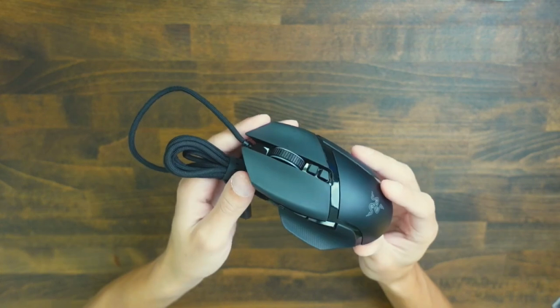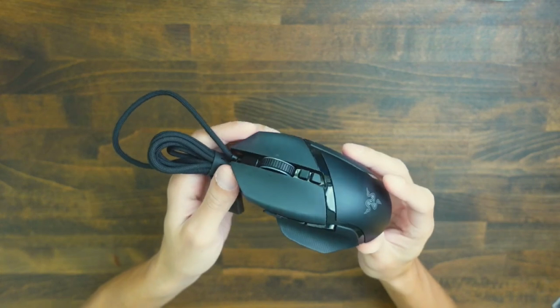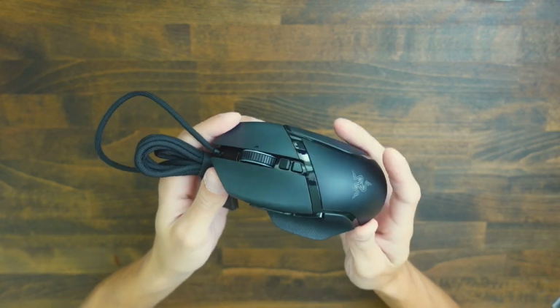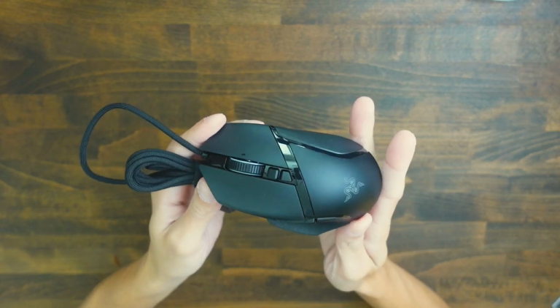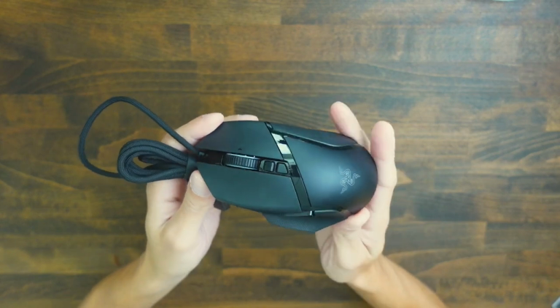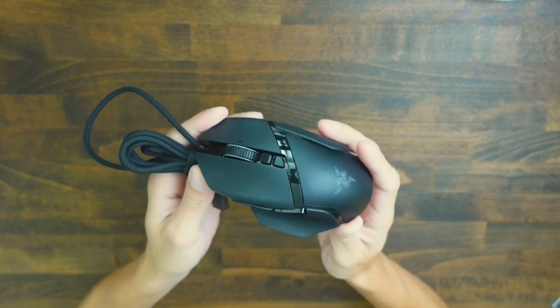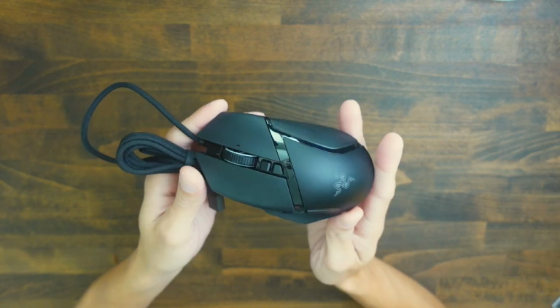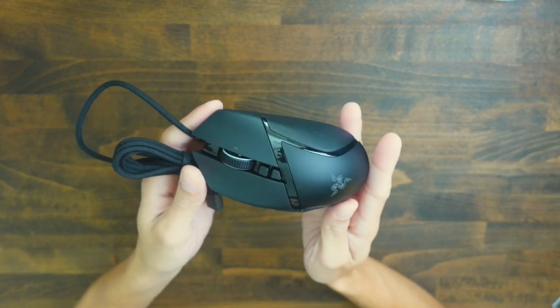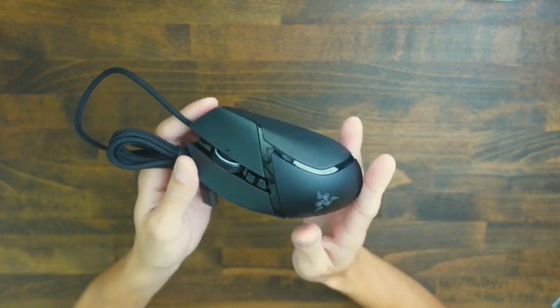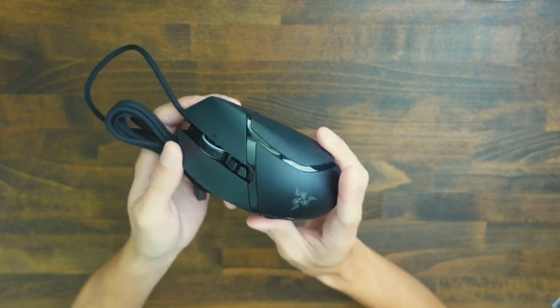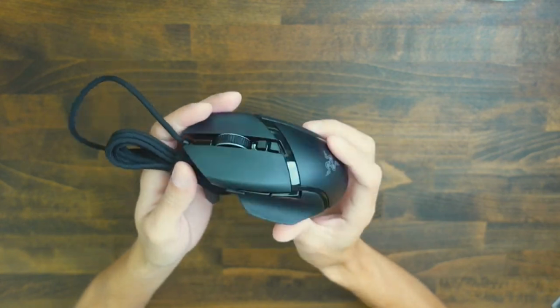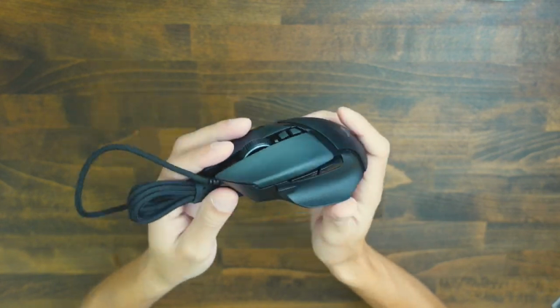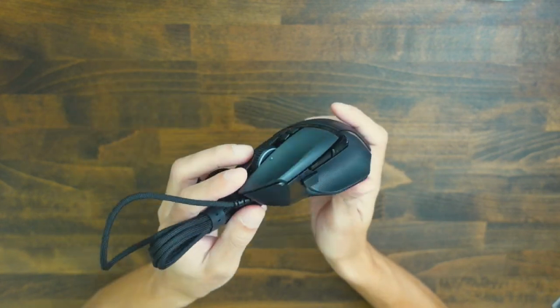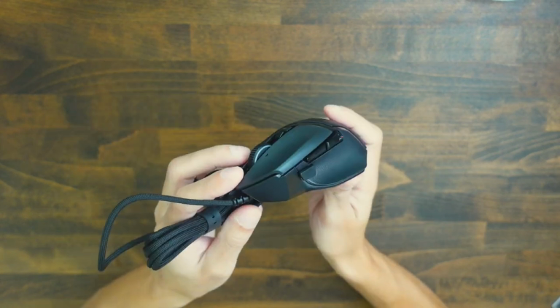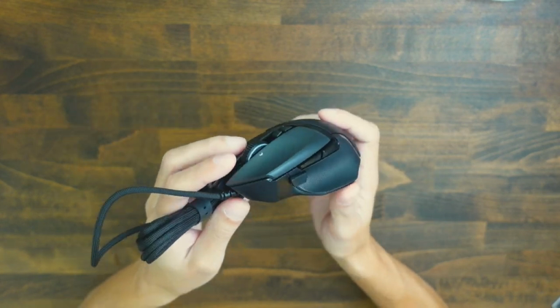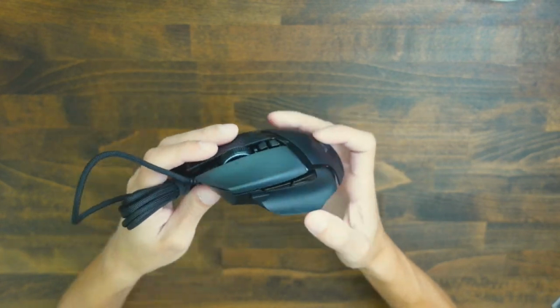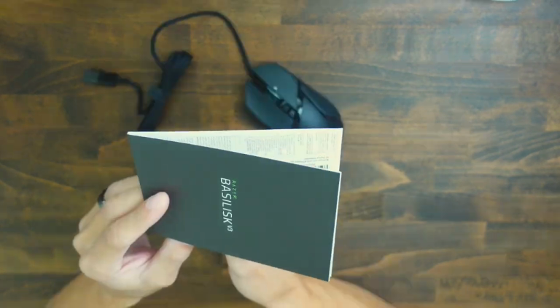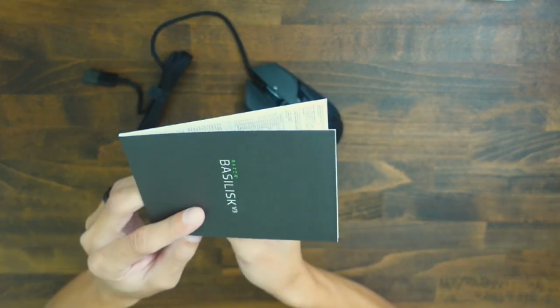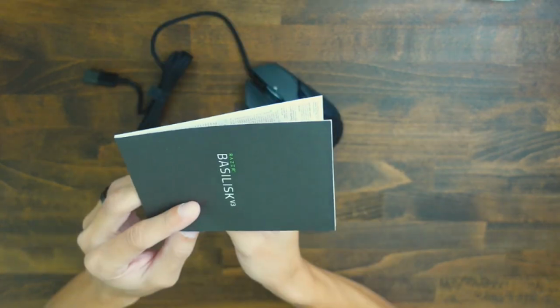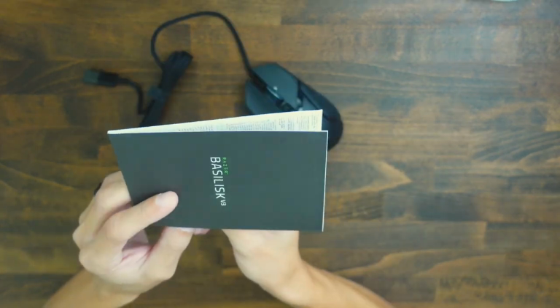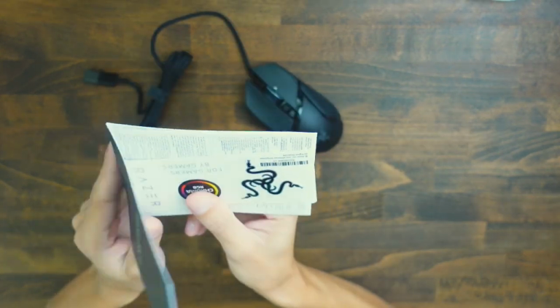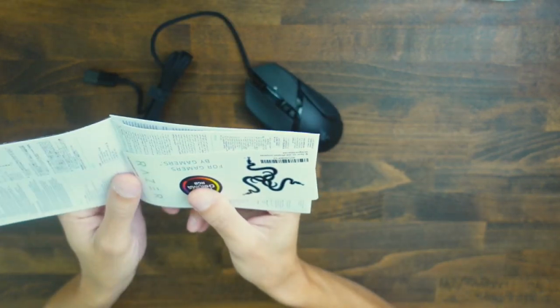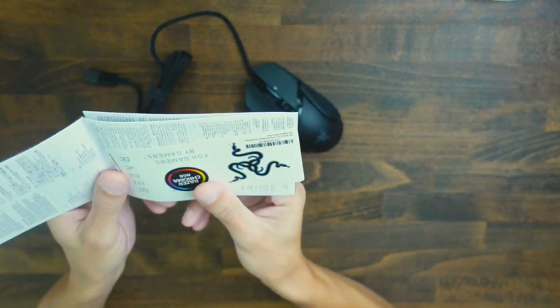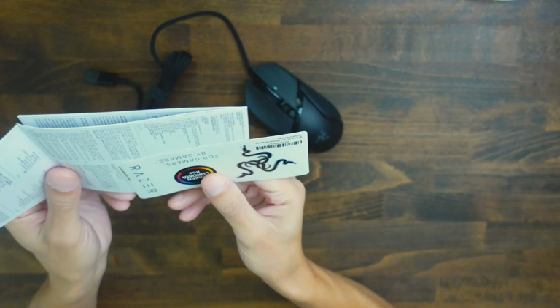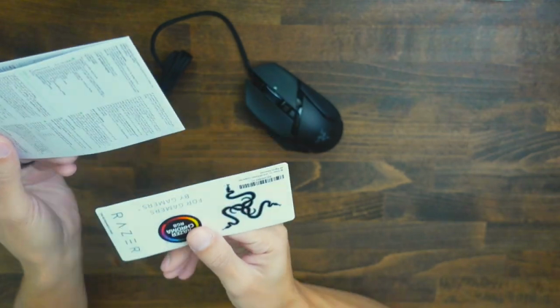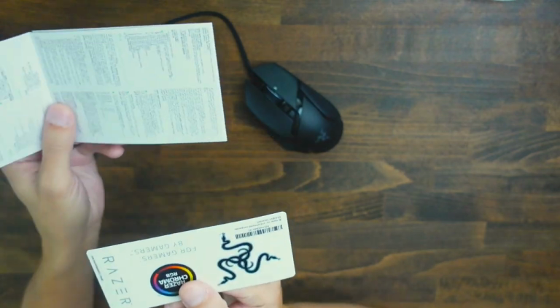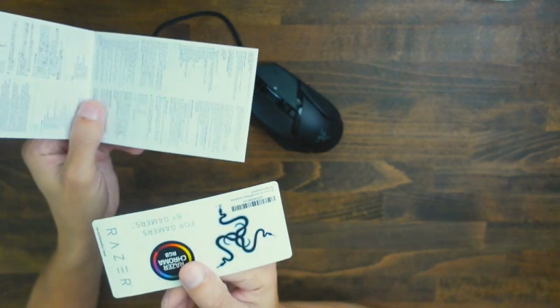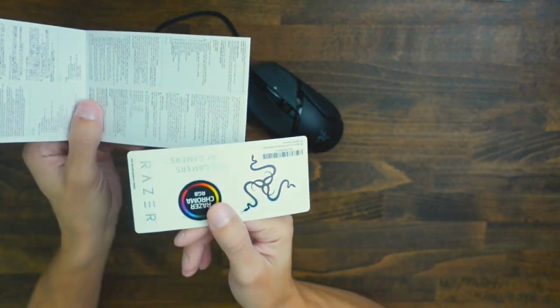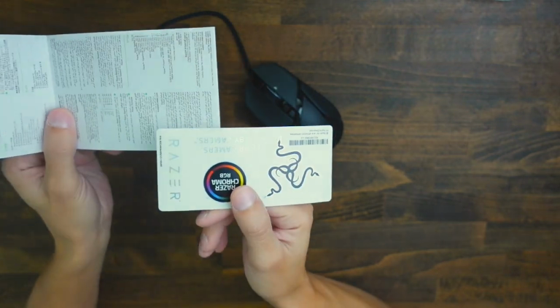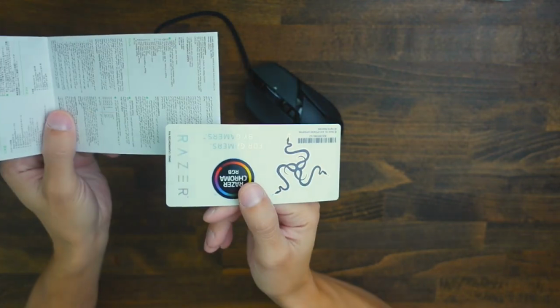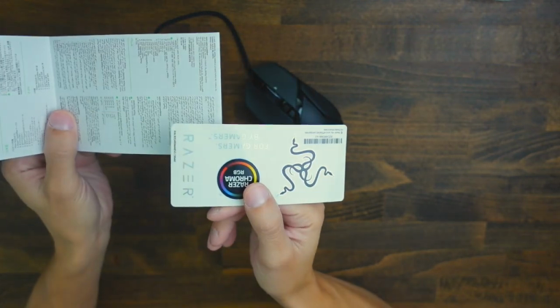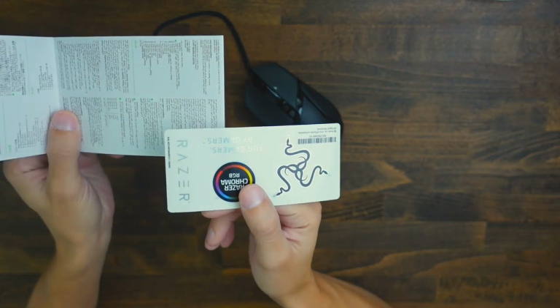So in the box, what you're going to get is, of course, the mouse and an instruction manual with a little sticker pack.